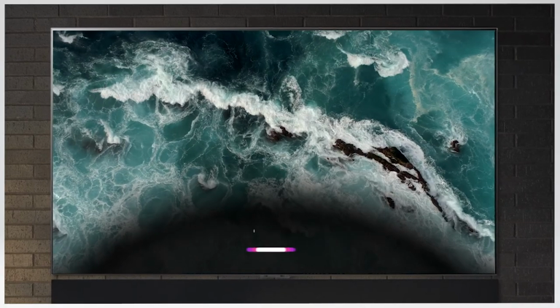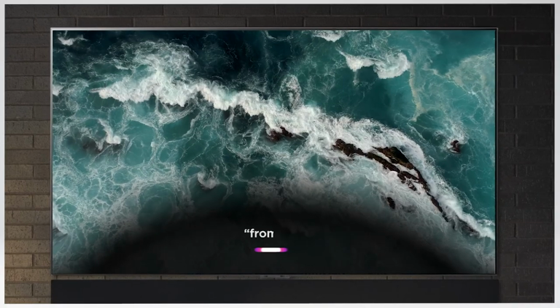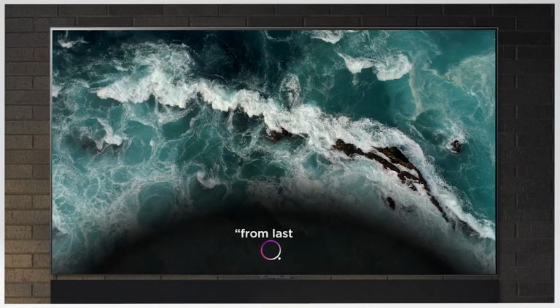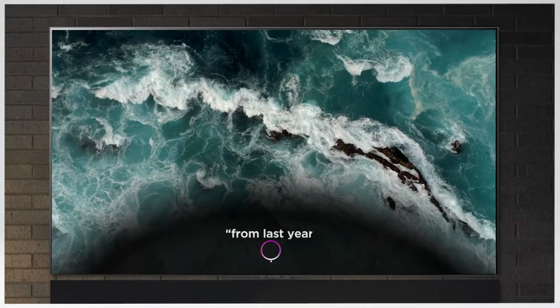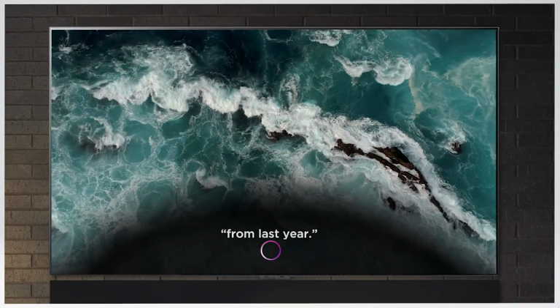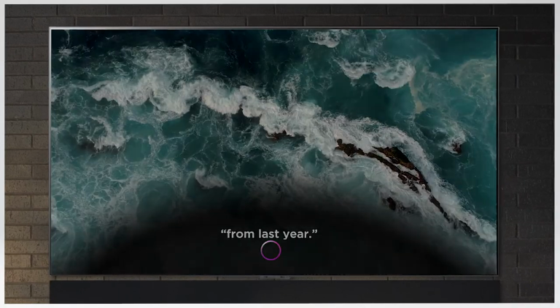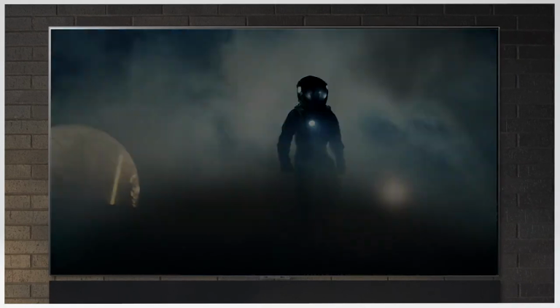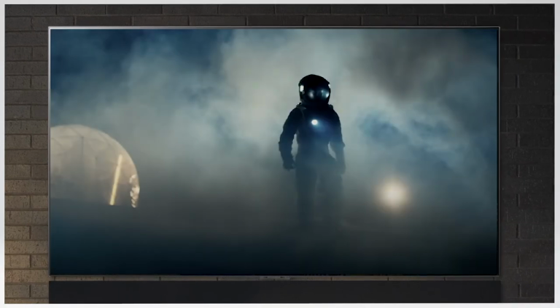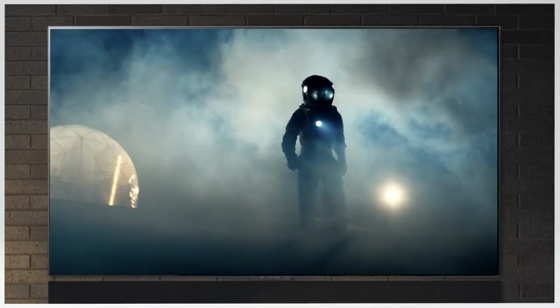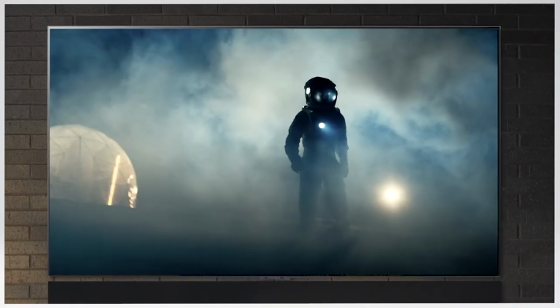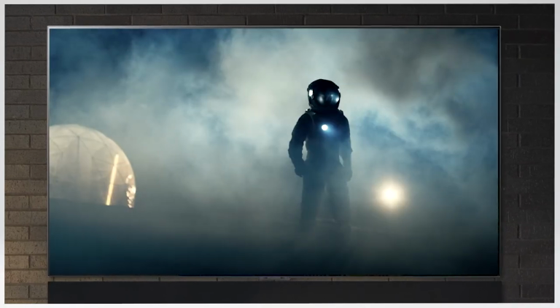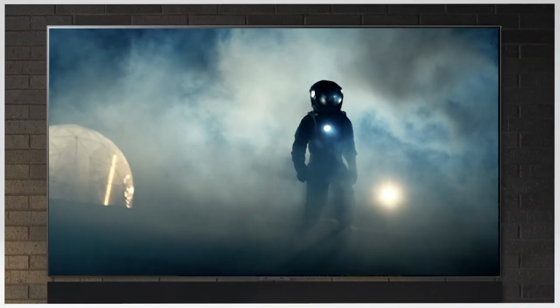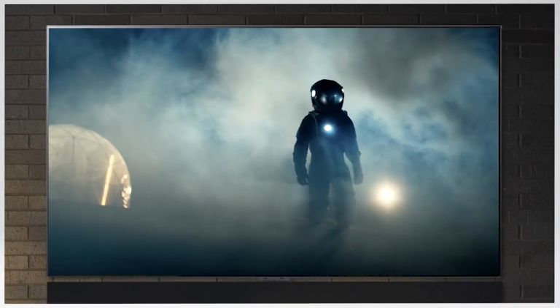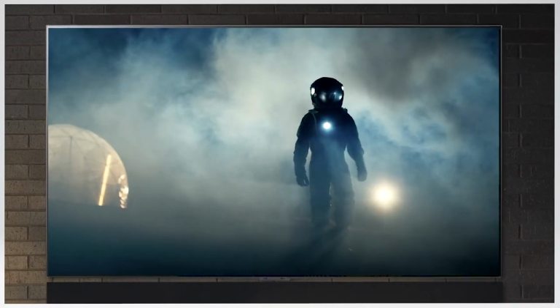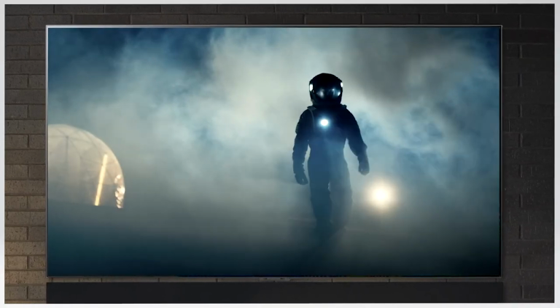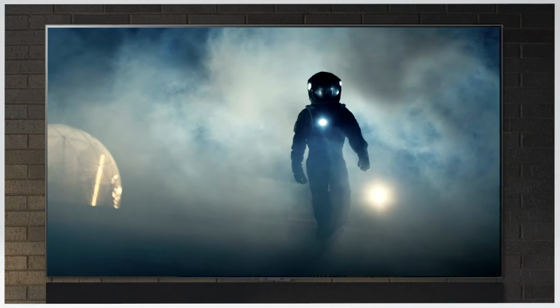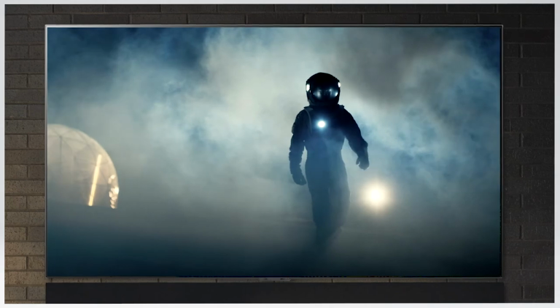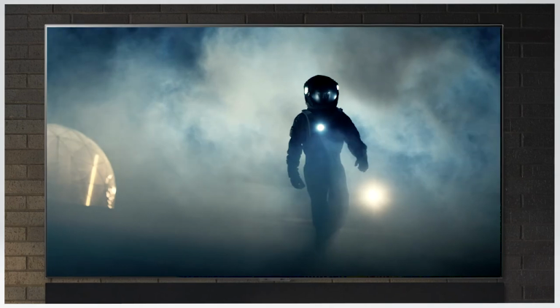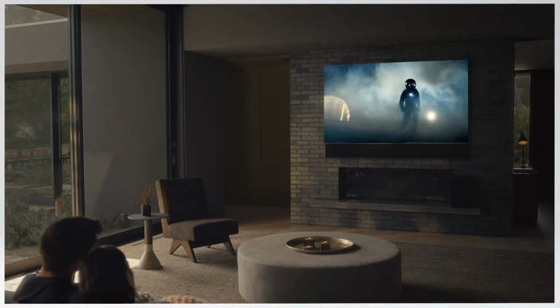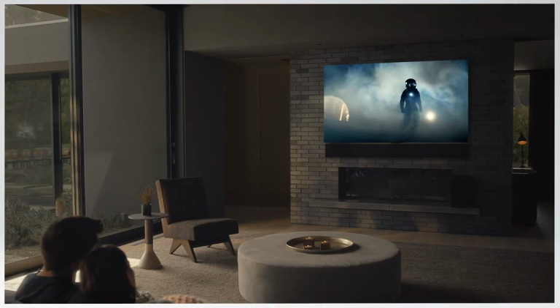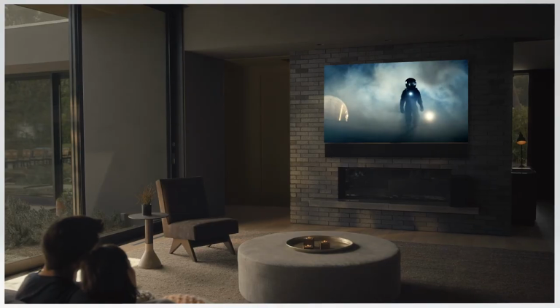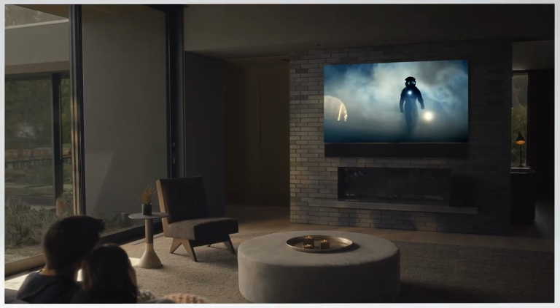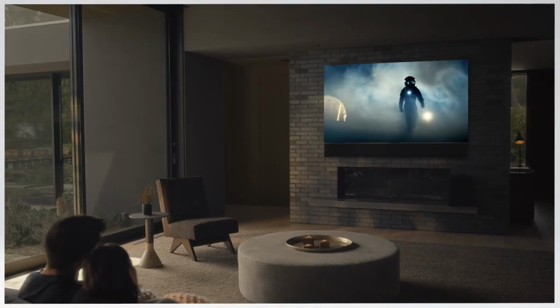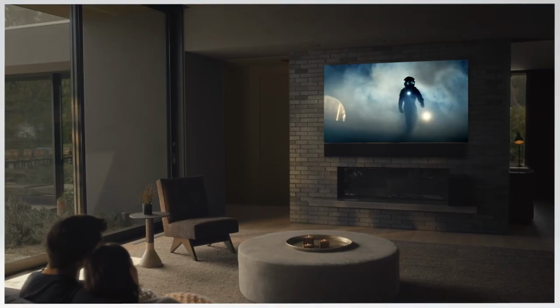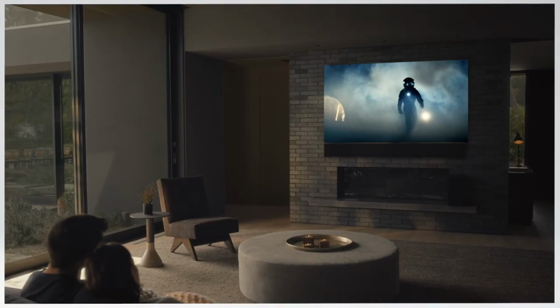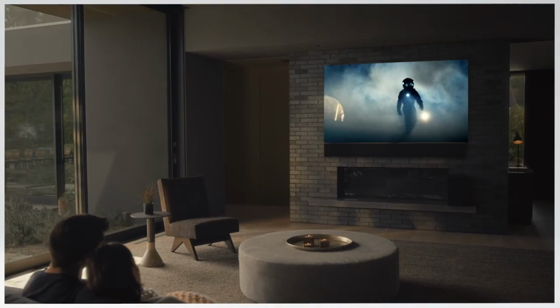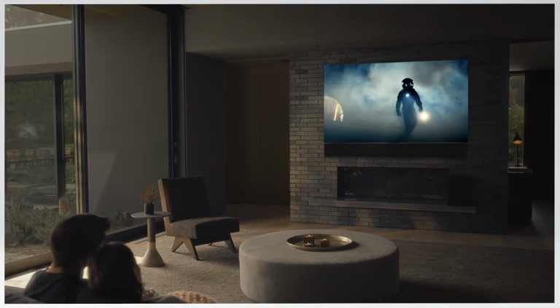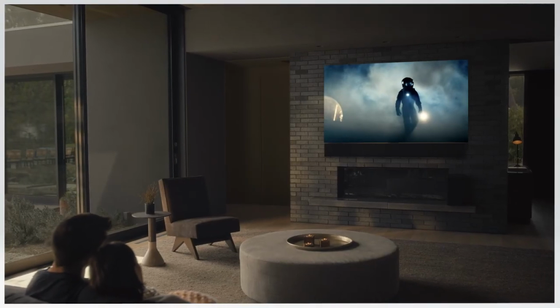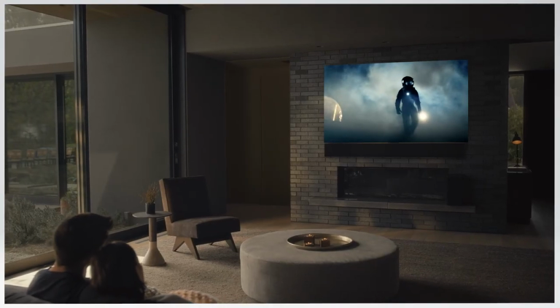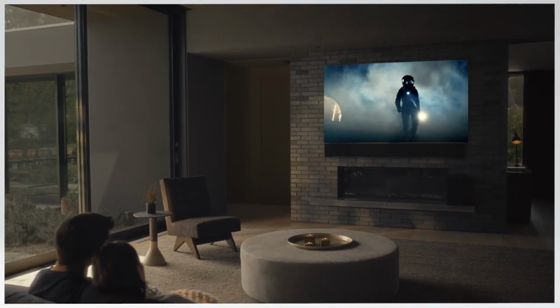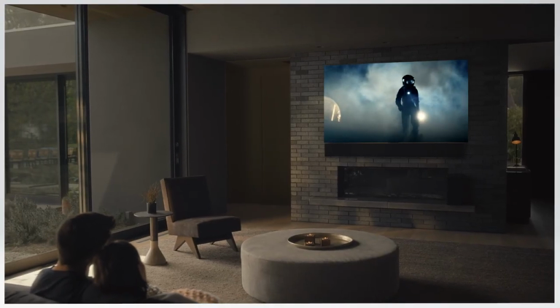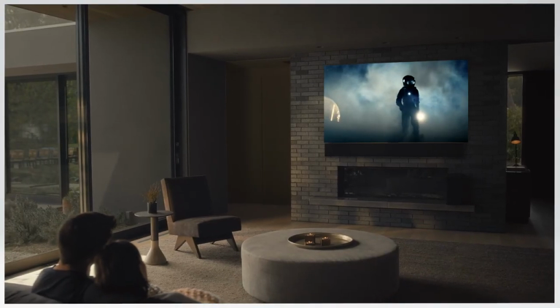Show me the best action movie from last year. Oh, that was a good one — don't mind me, I'll leave you to it.